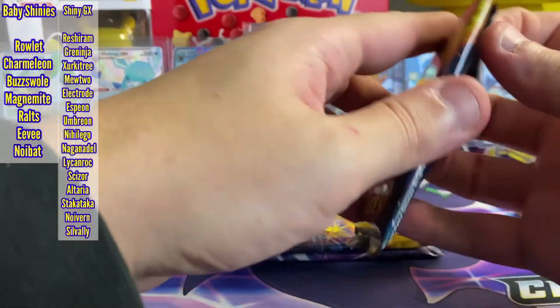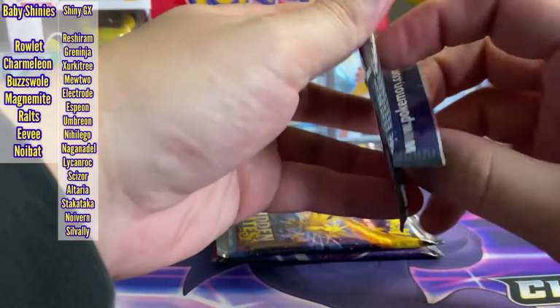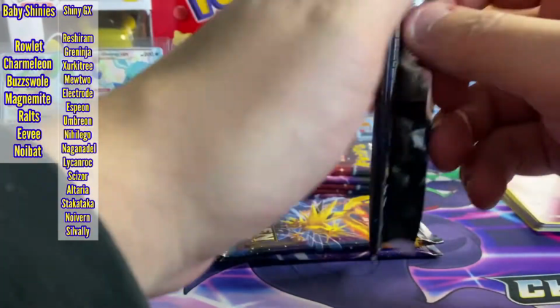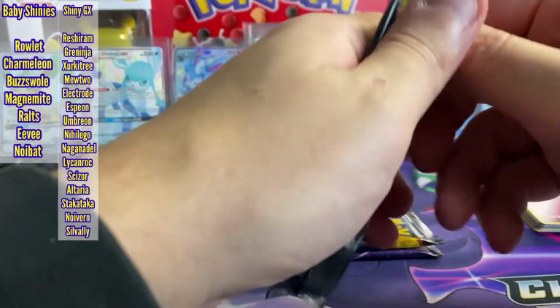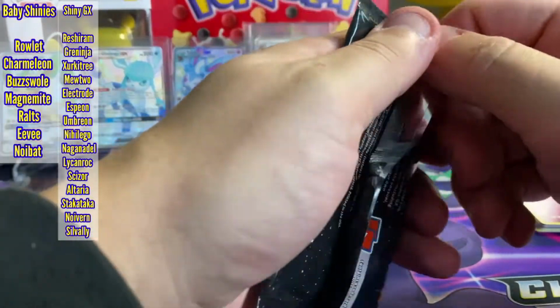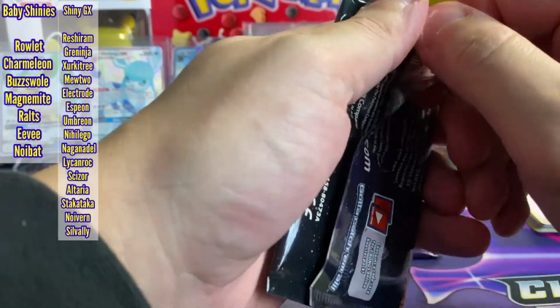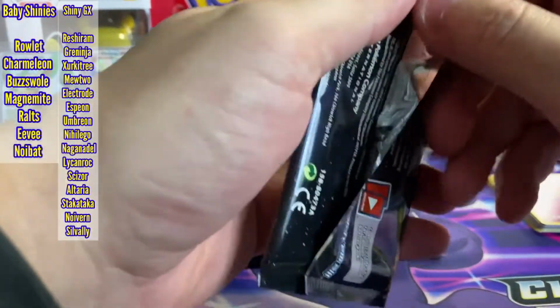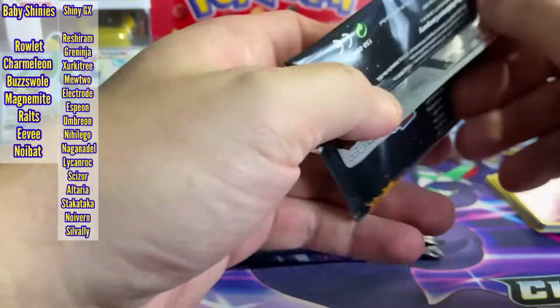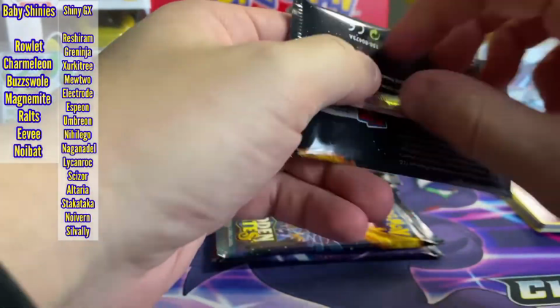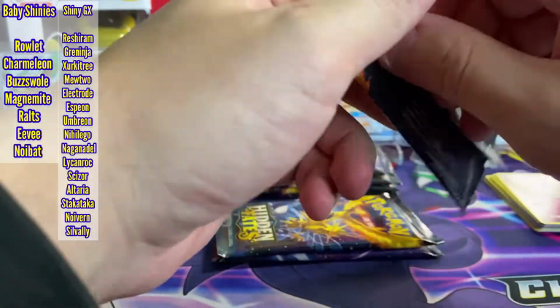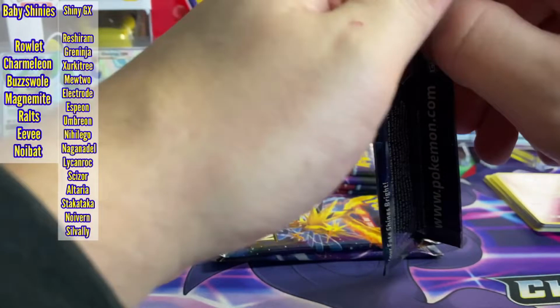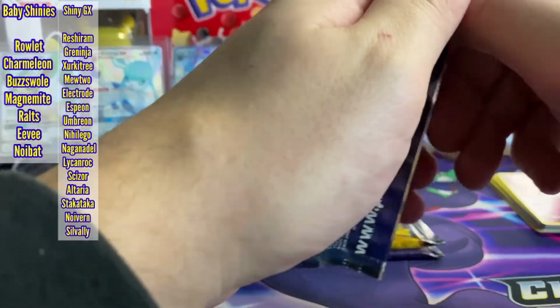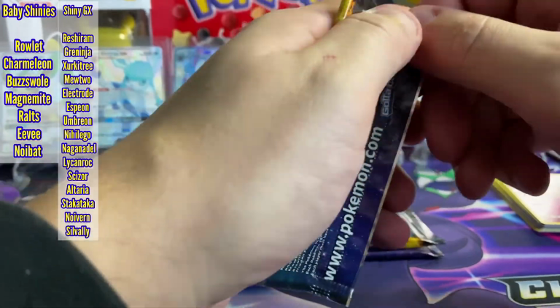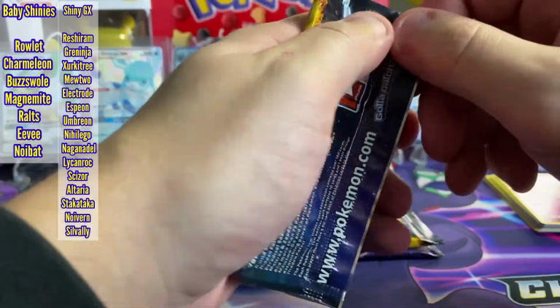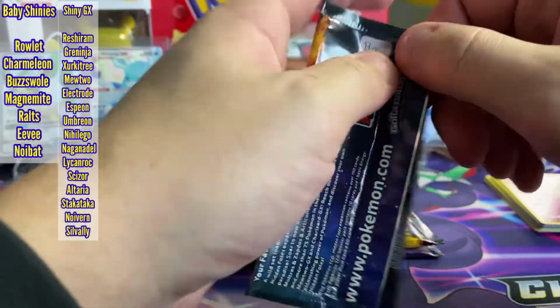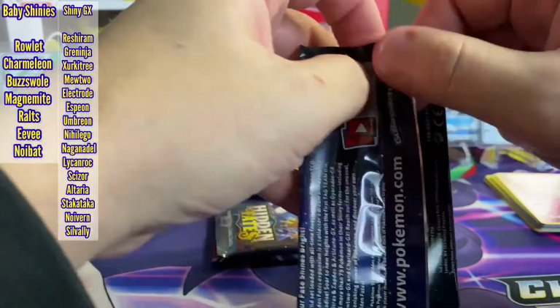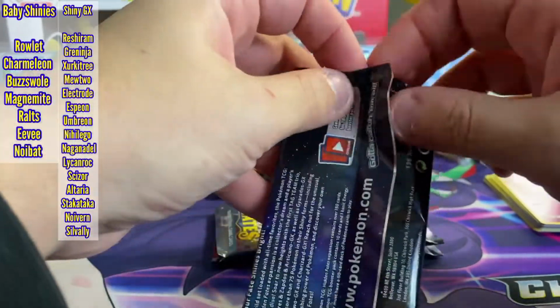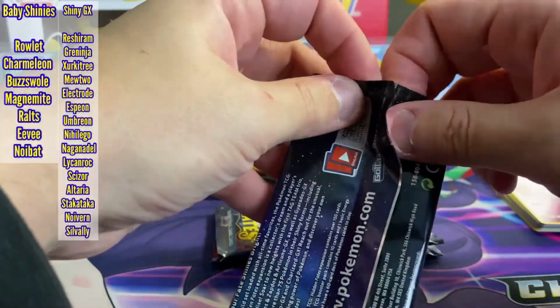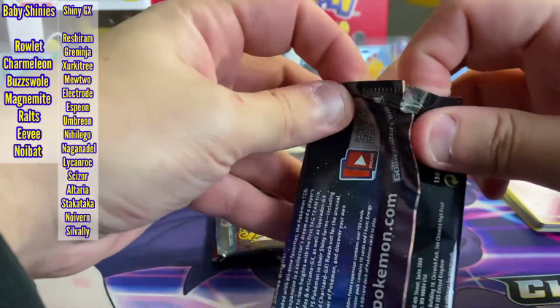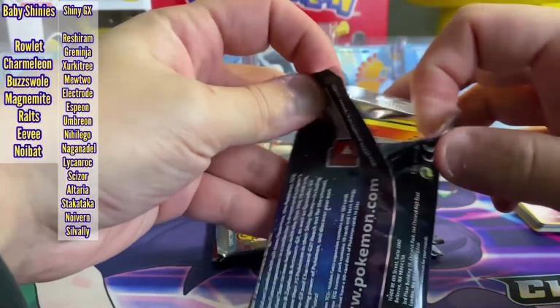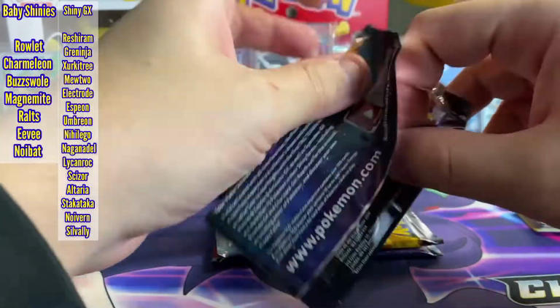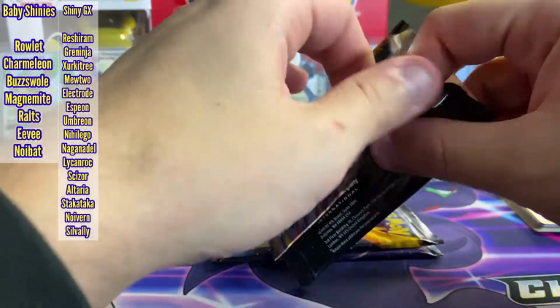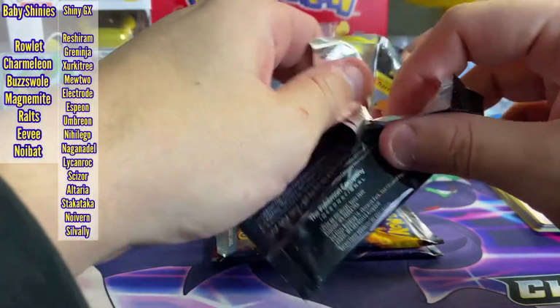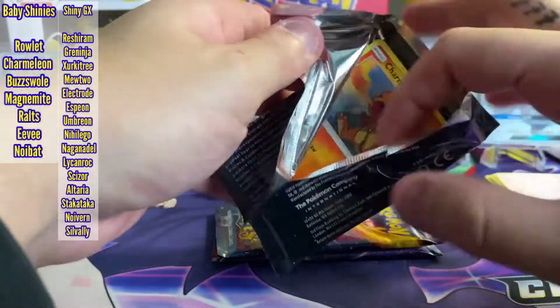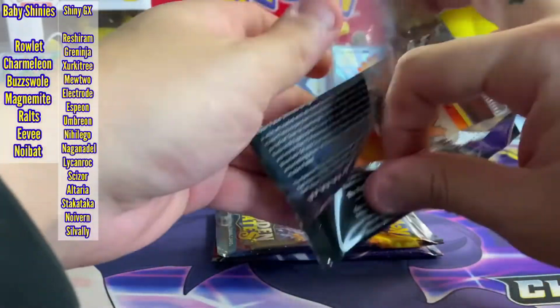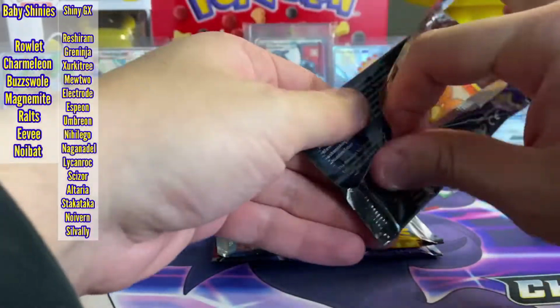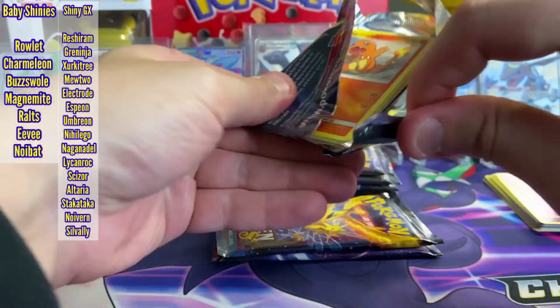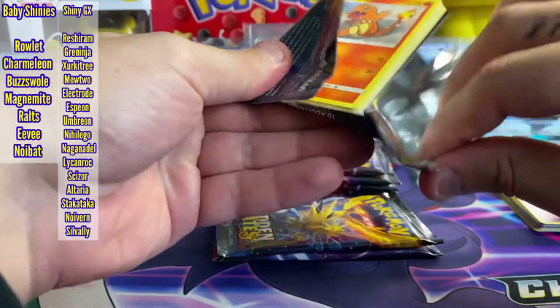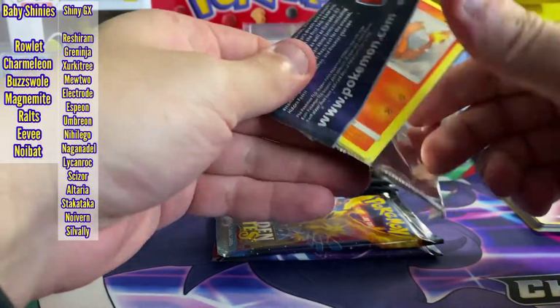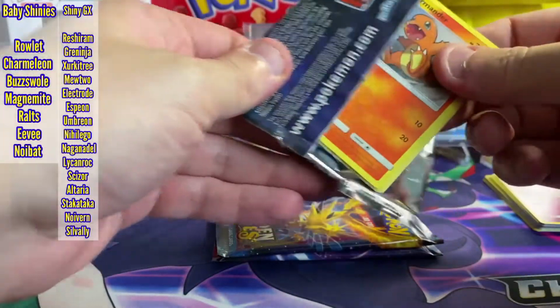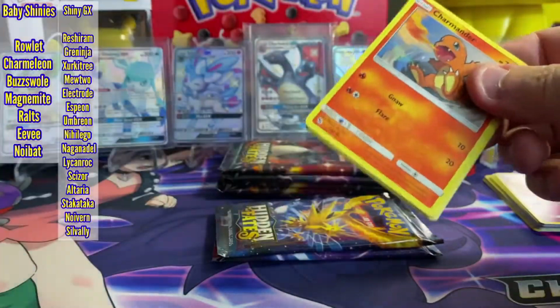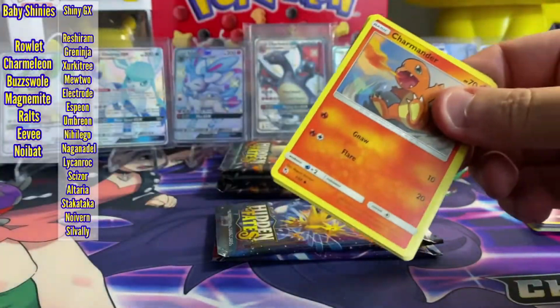Zero for two on shinies — that's alright. That just means the big ones are lurking.